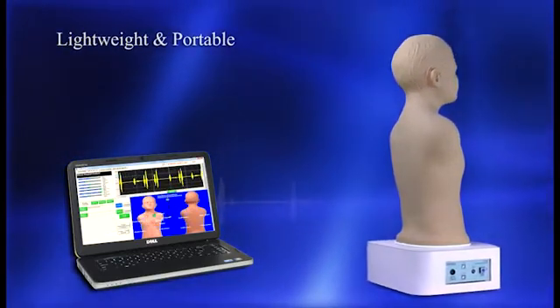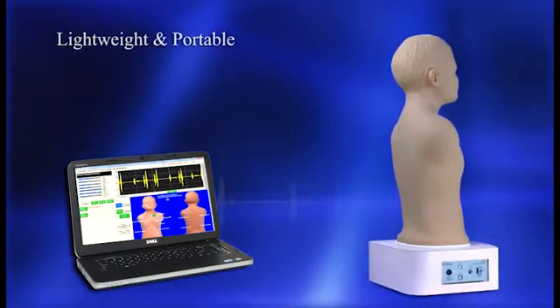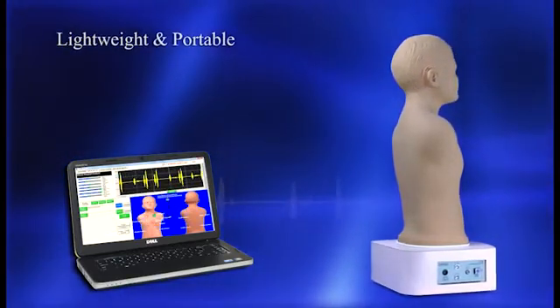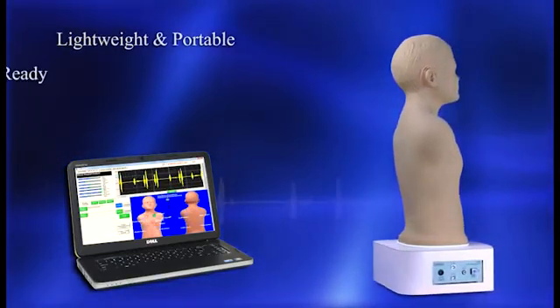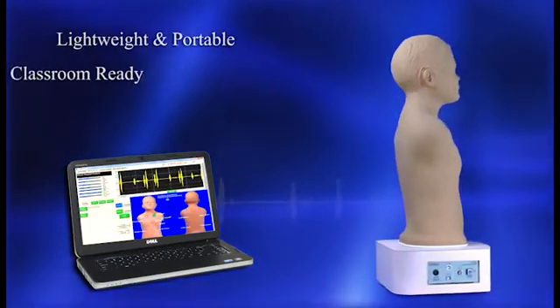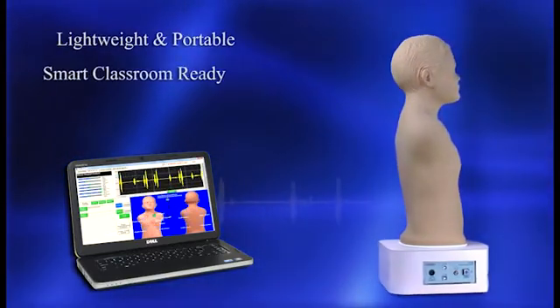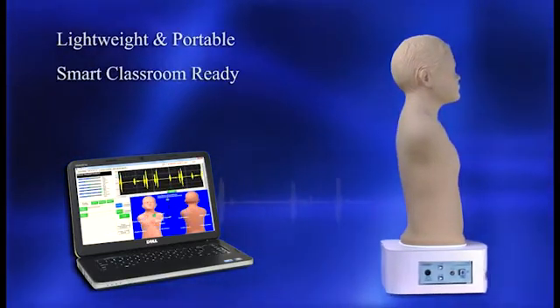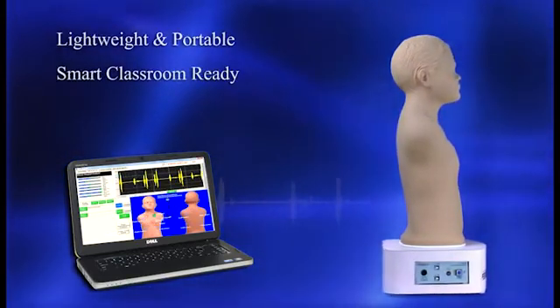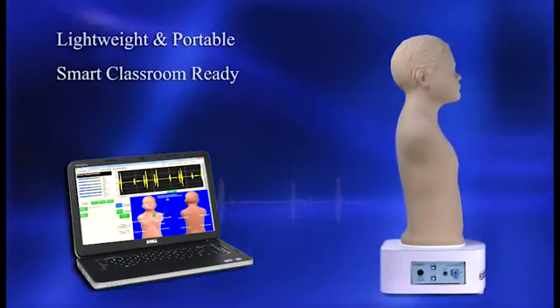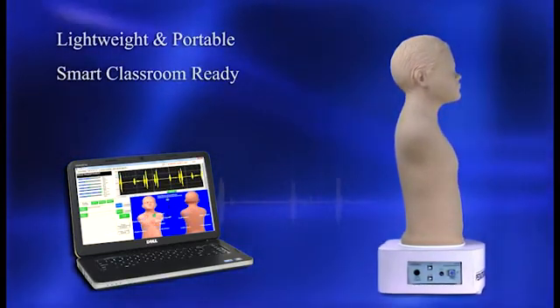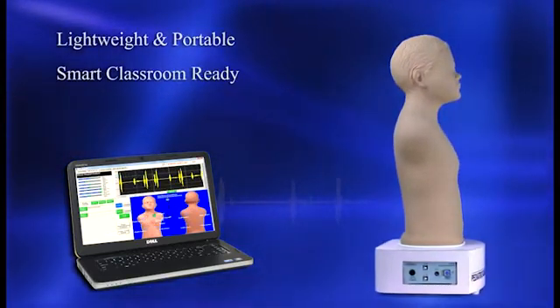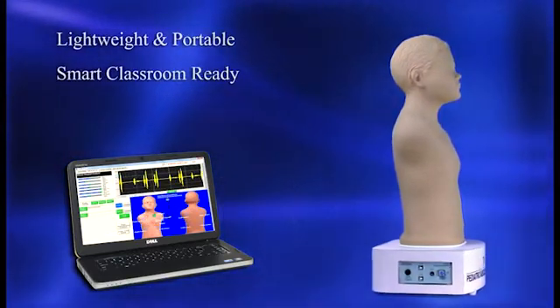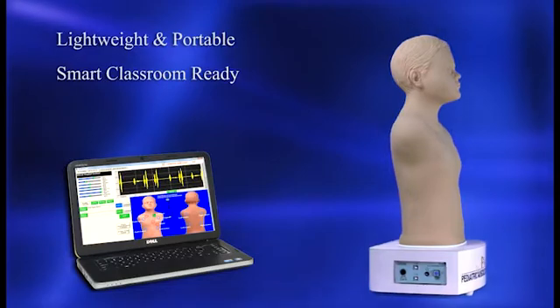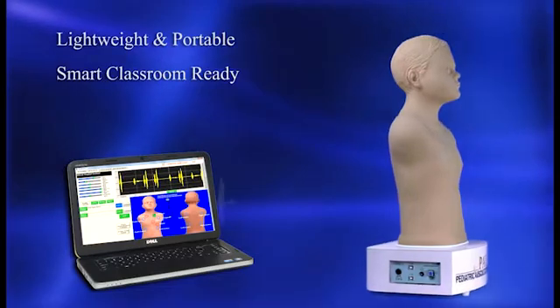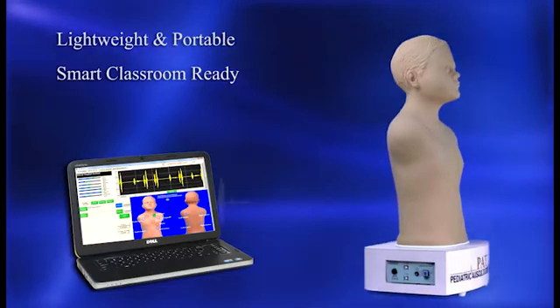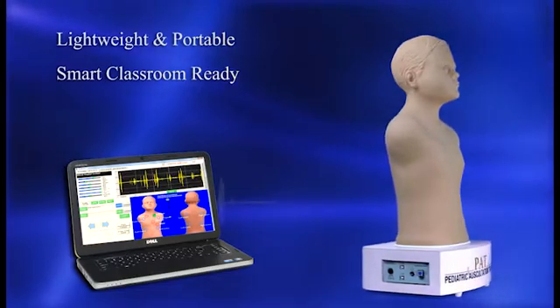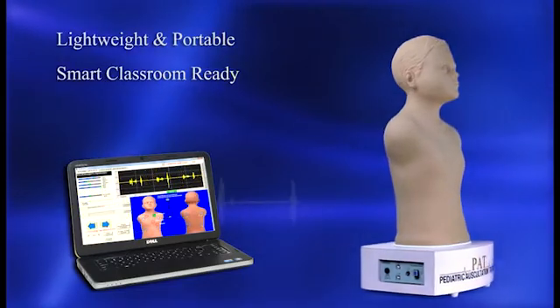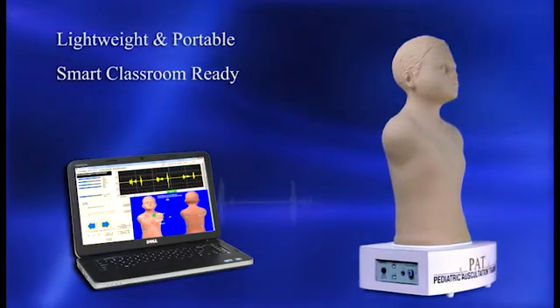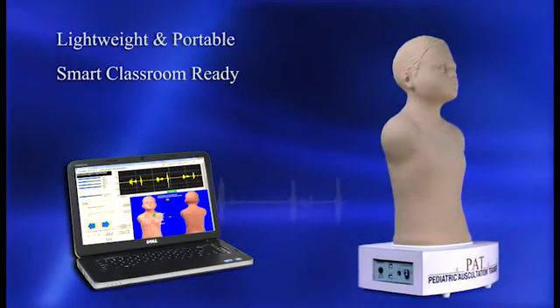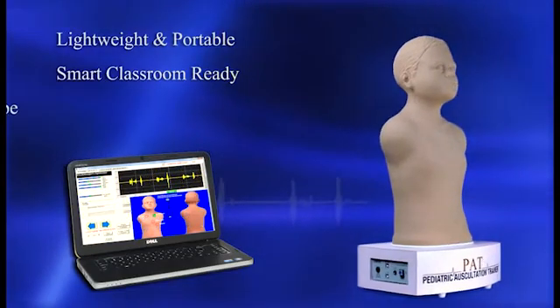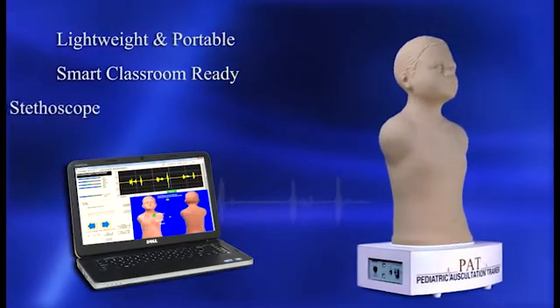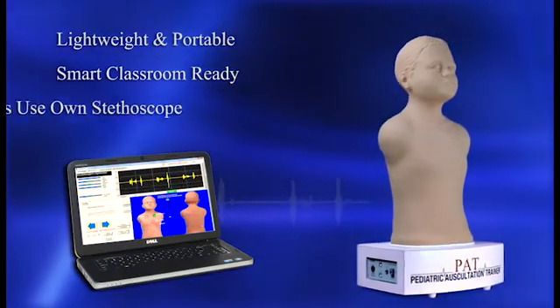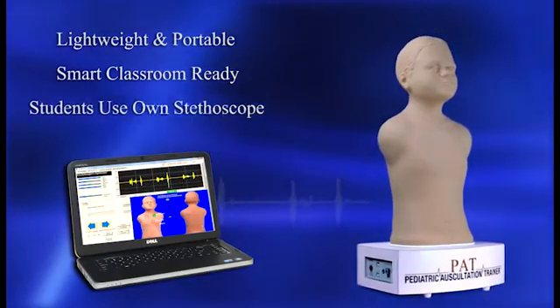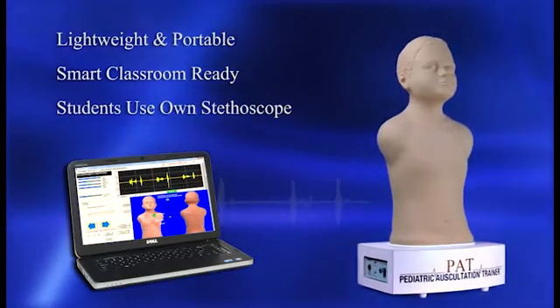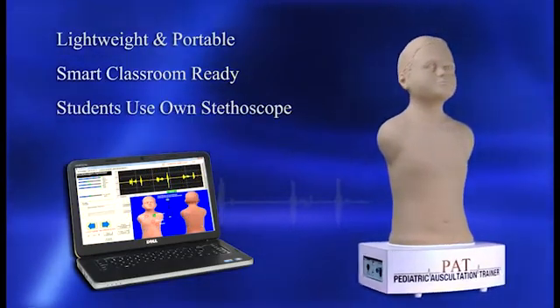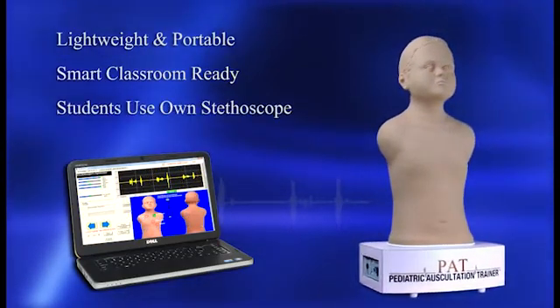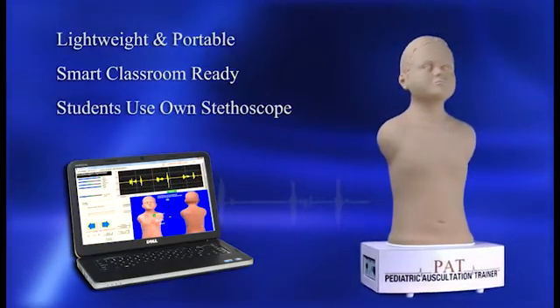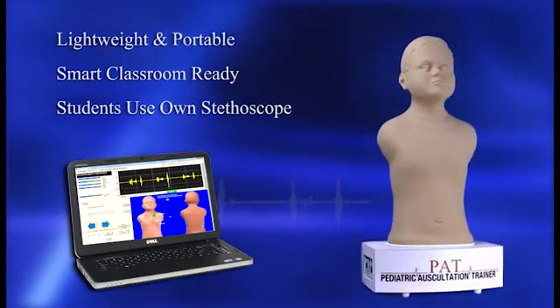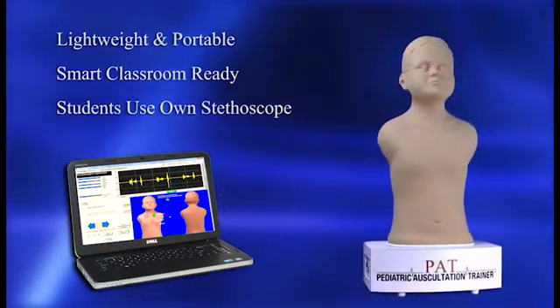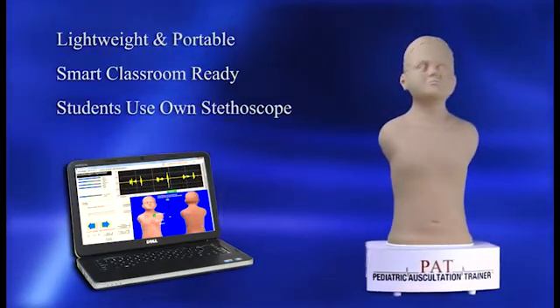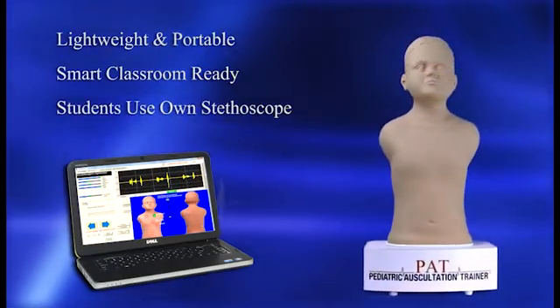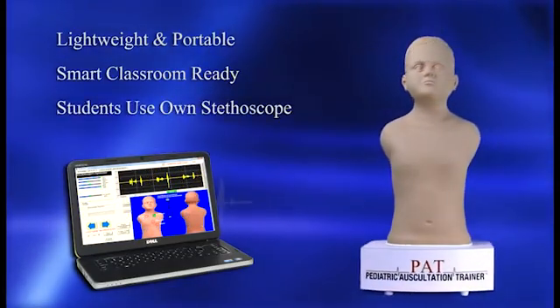Its software interface can be integrated with any smart classroom system, and students can use their own stethoscope.